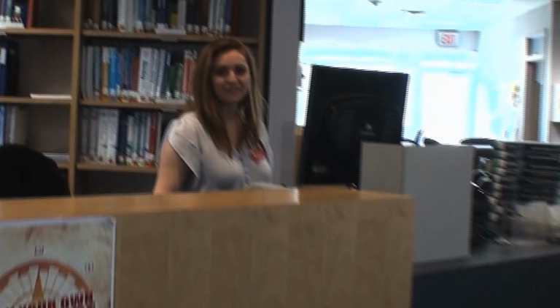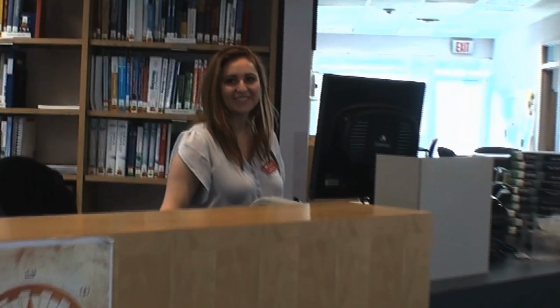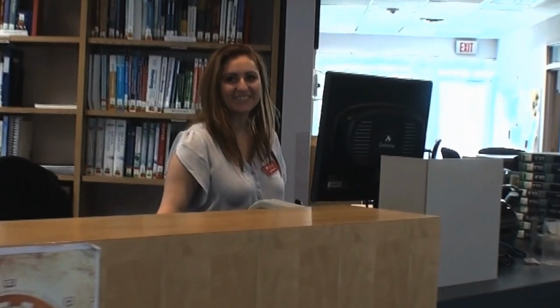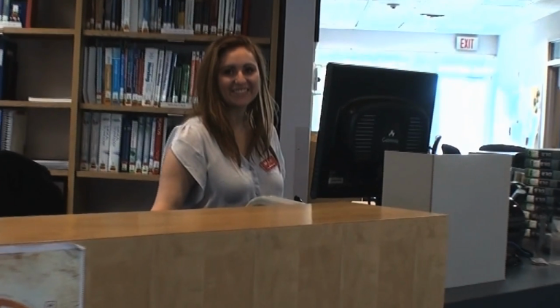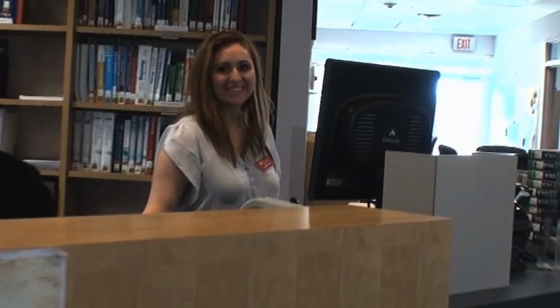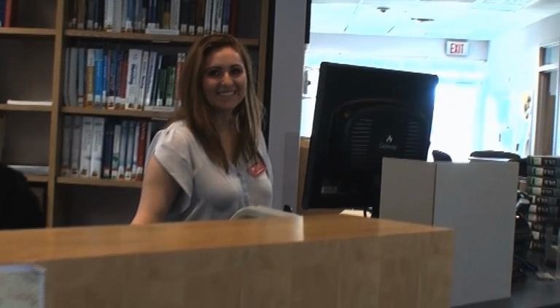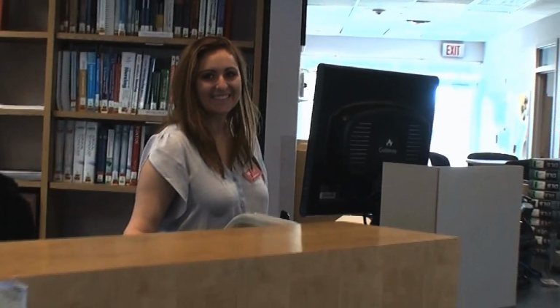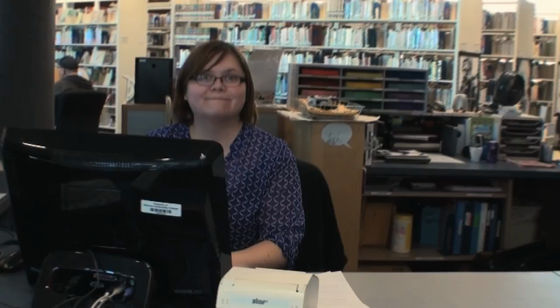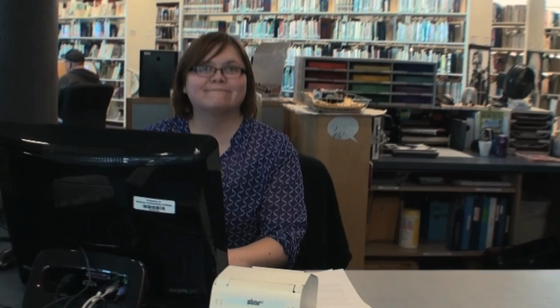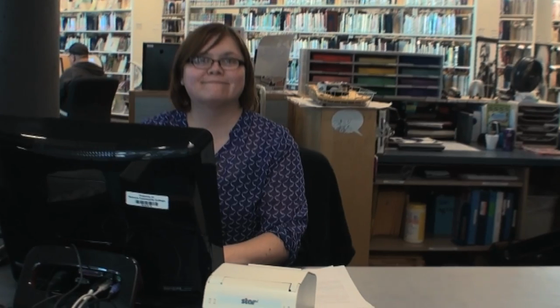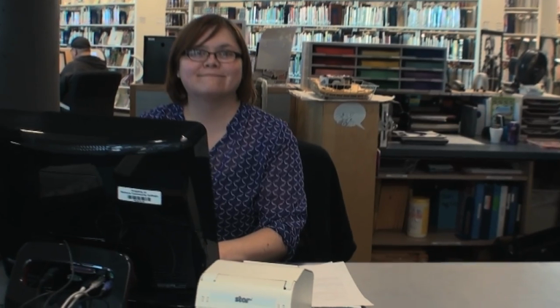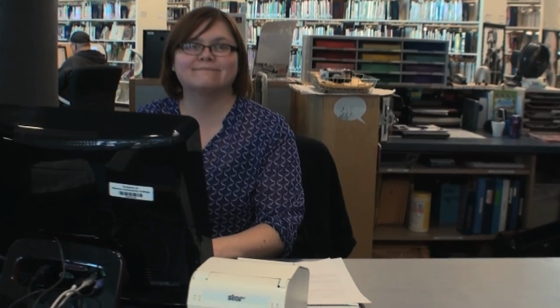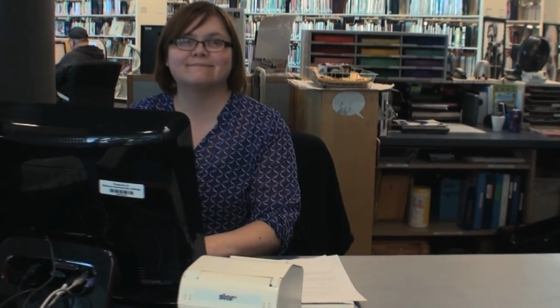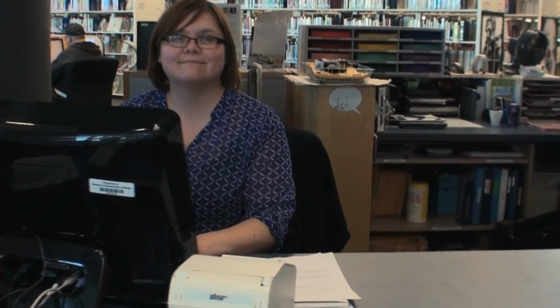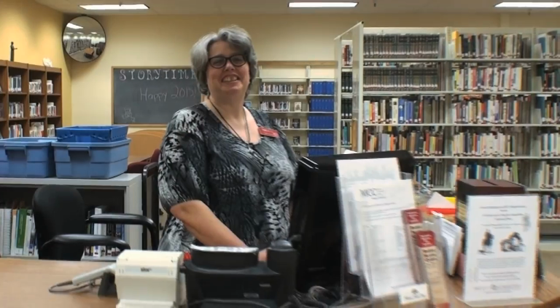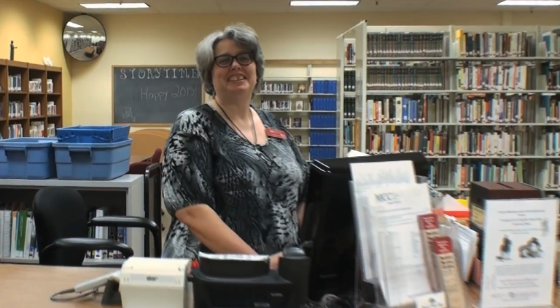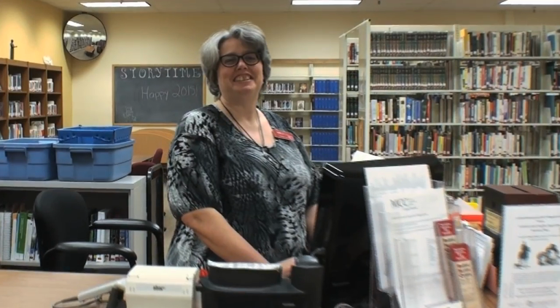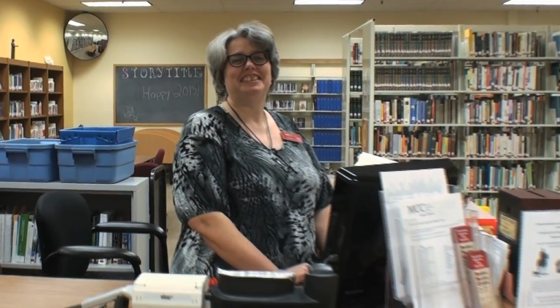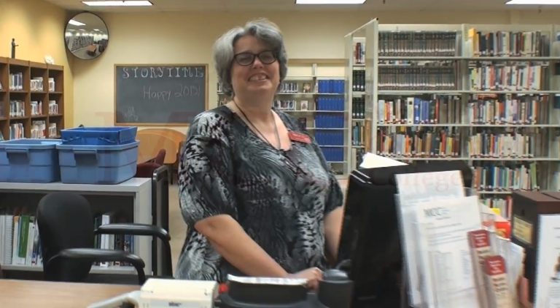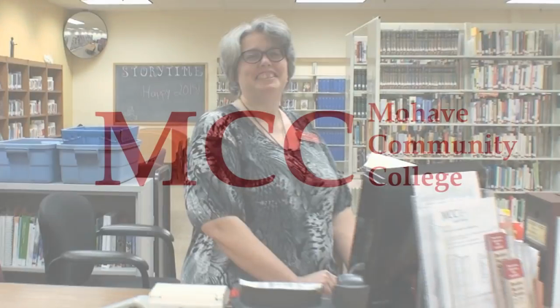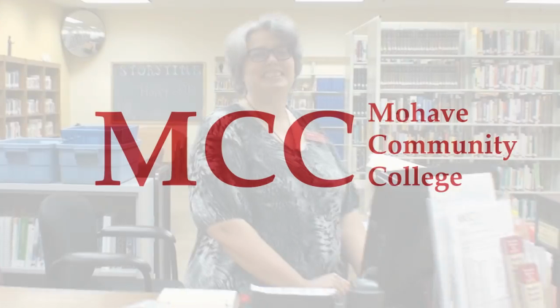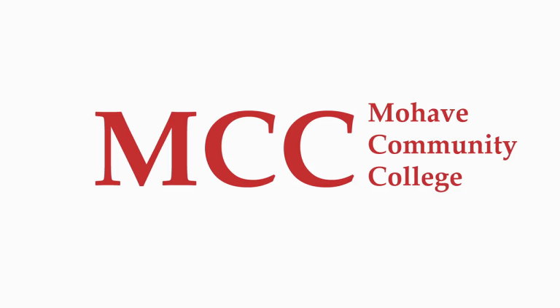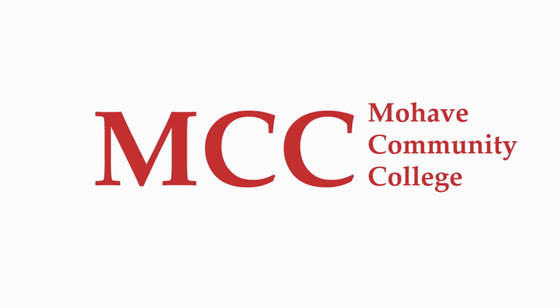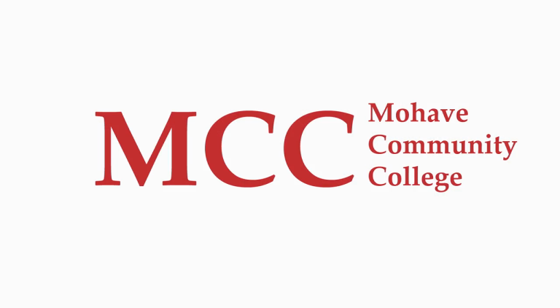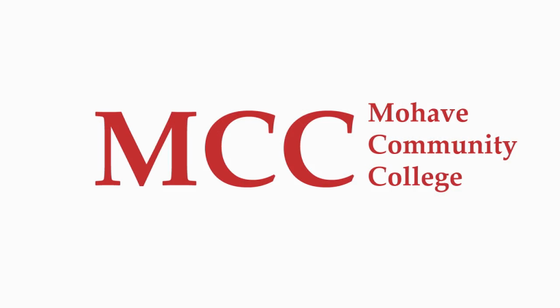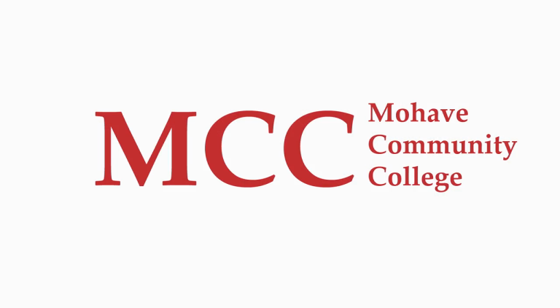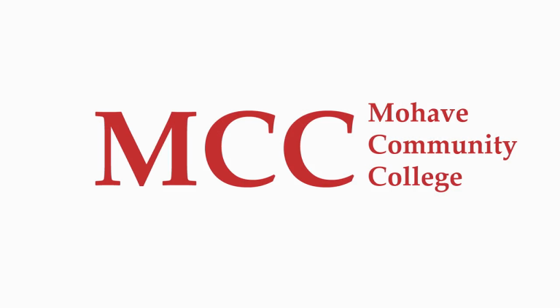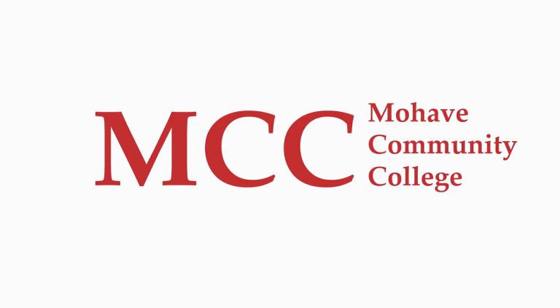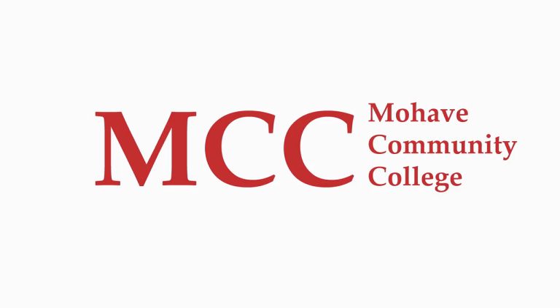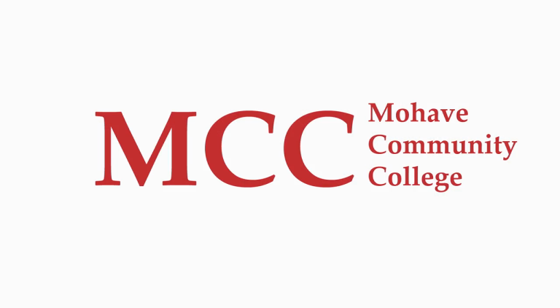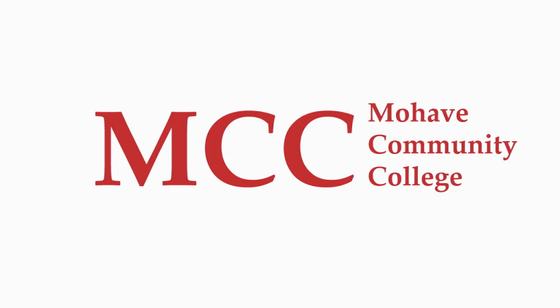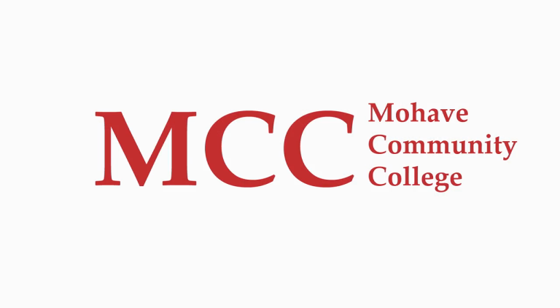At the Mojave Community College Libraries, we are always ready and willing to help. We look forward to assisting you as an MCC student.